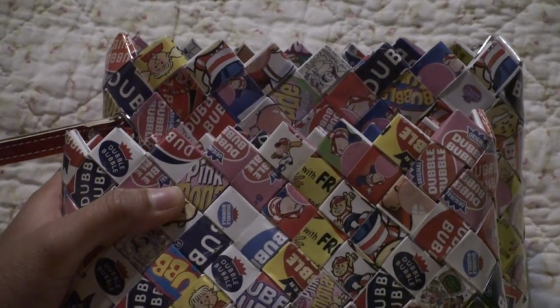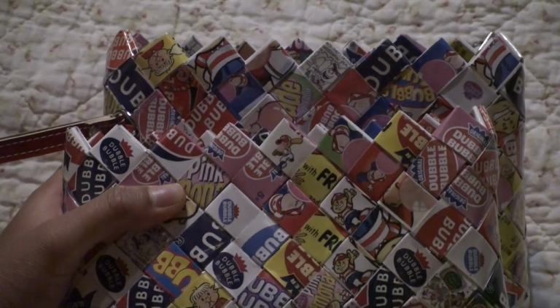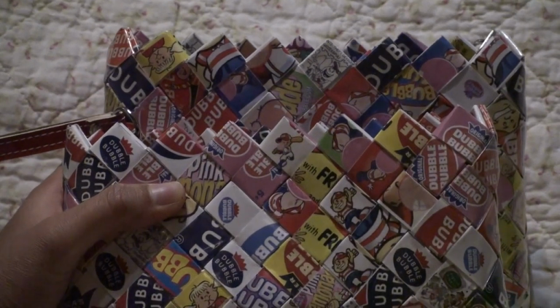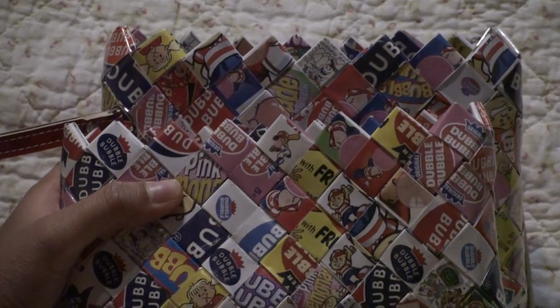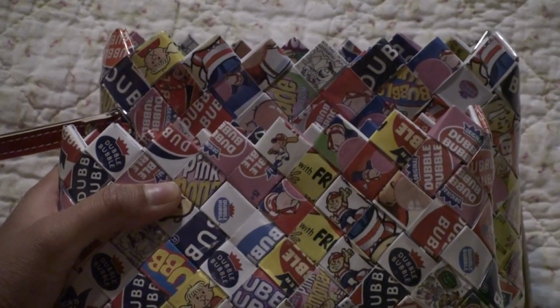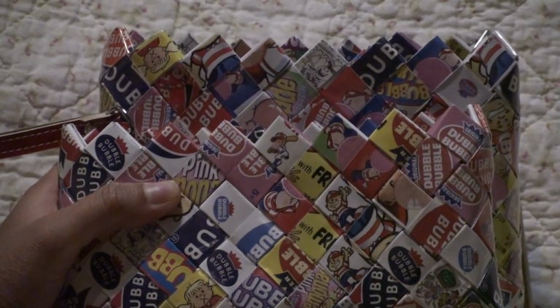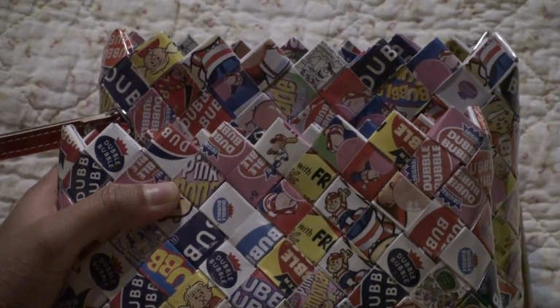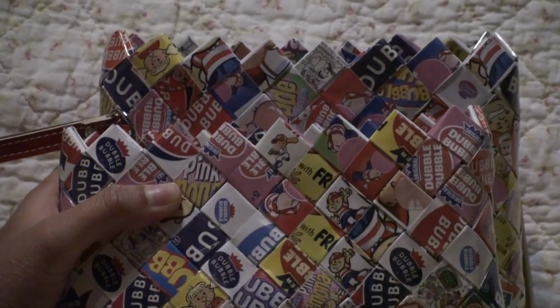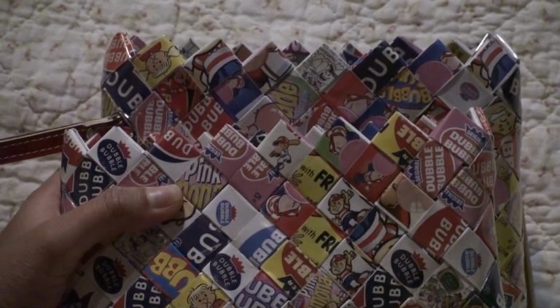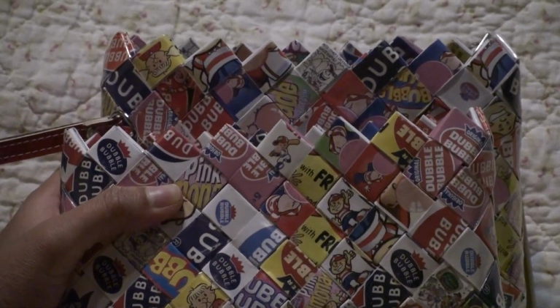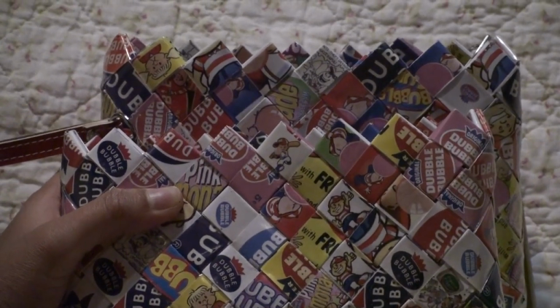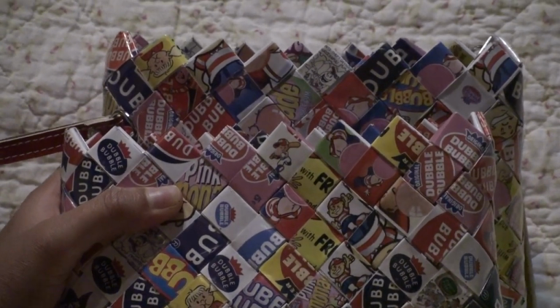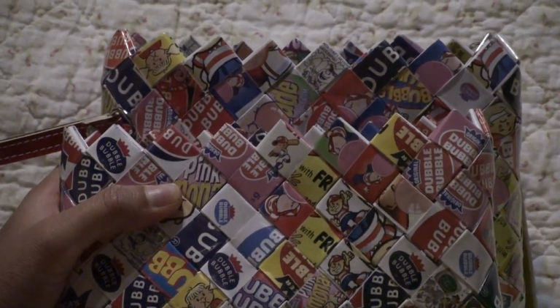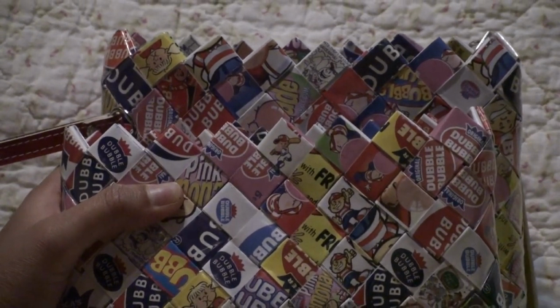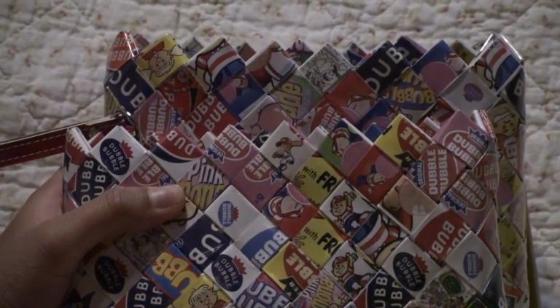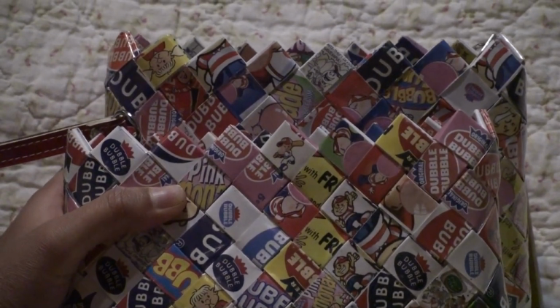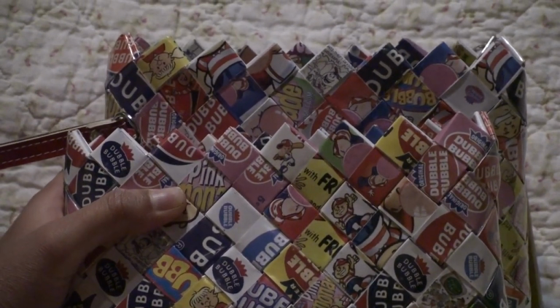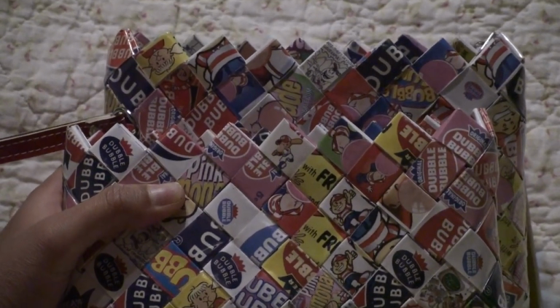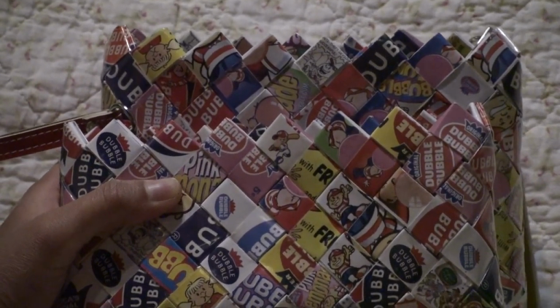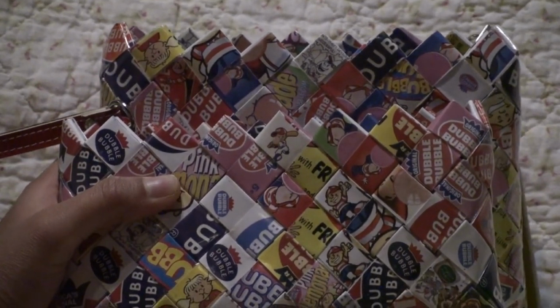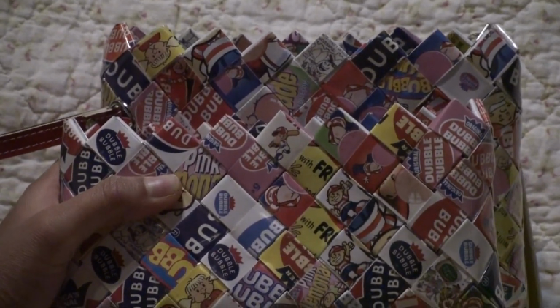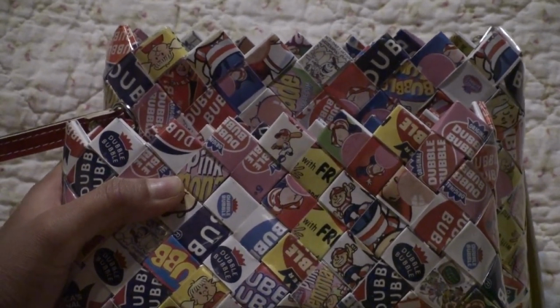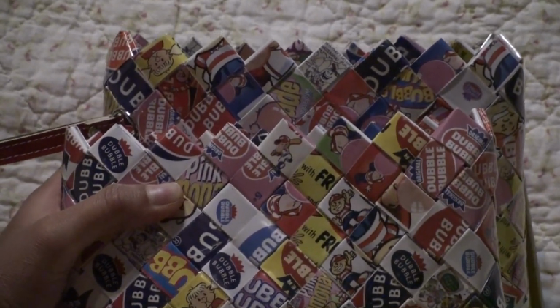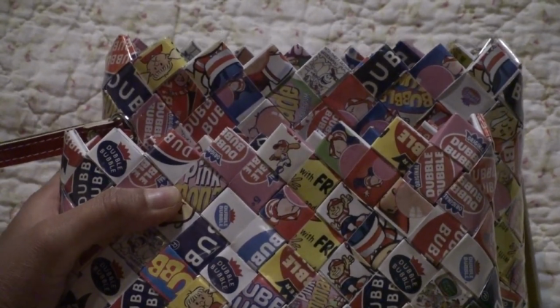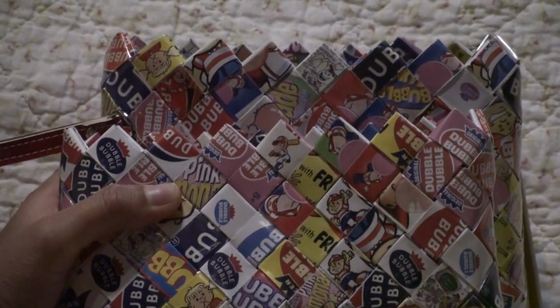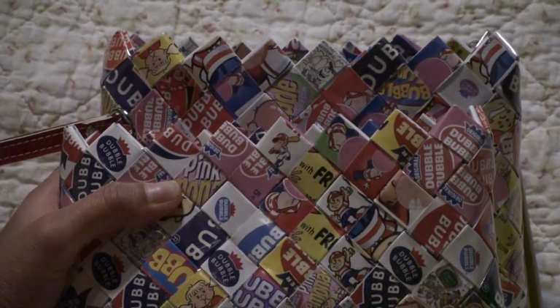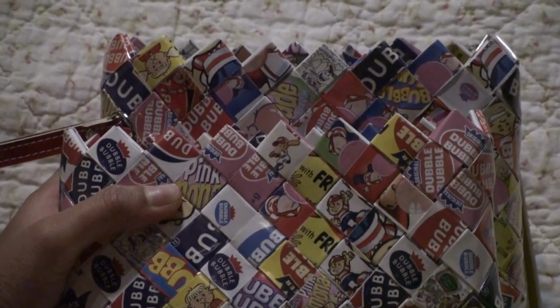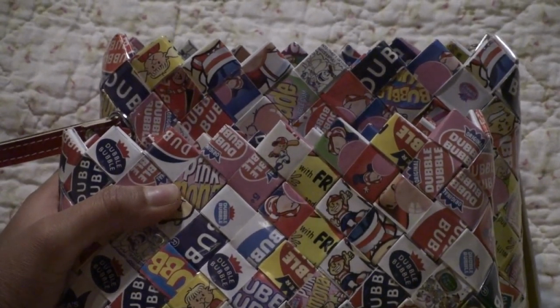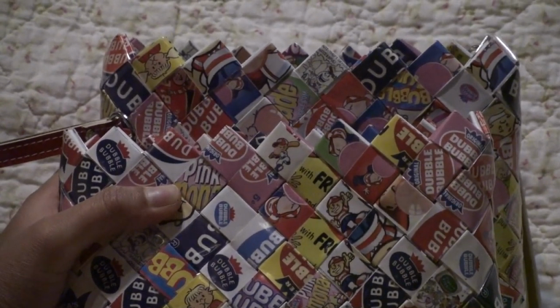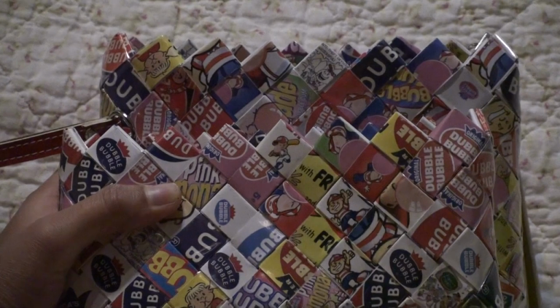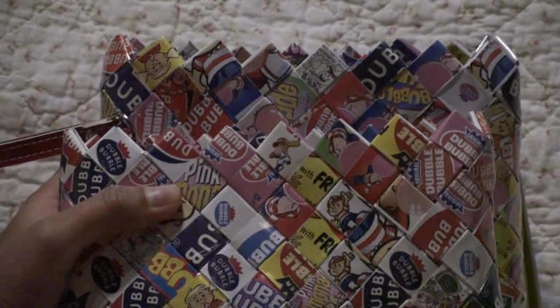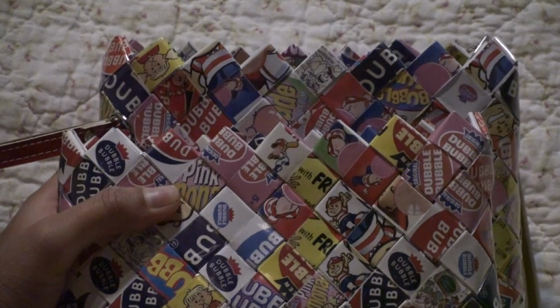Welcome to Vintage Girl Toys. Today we're going to be looking at Double Bubble Clutch Purses.